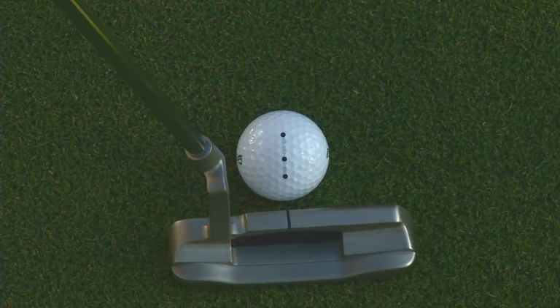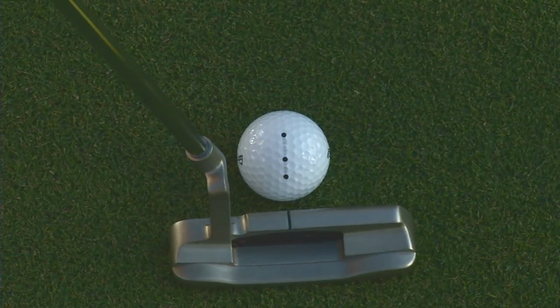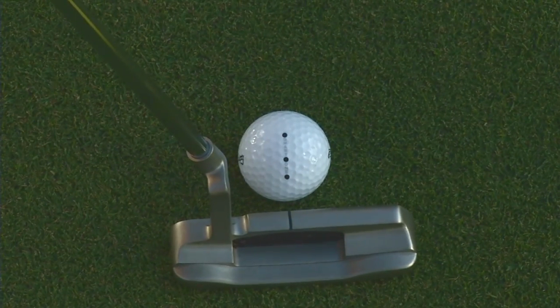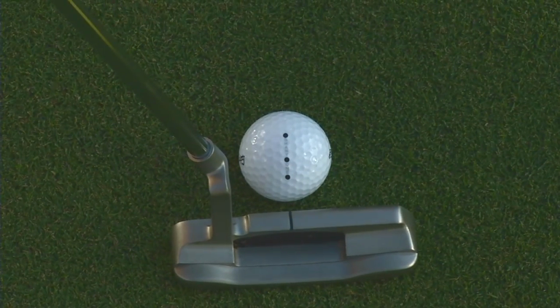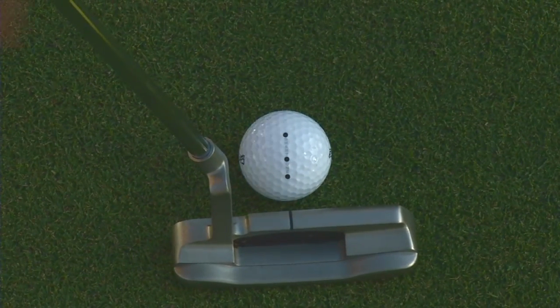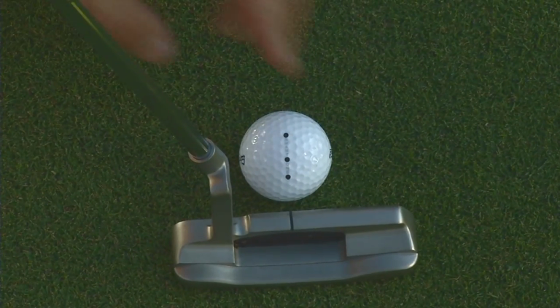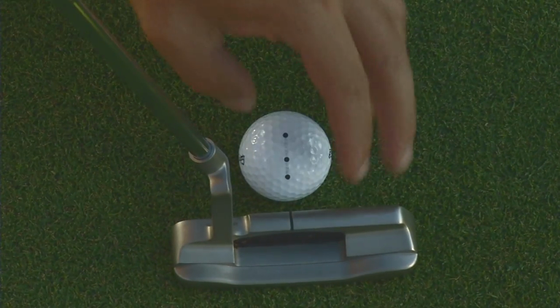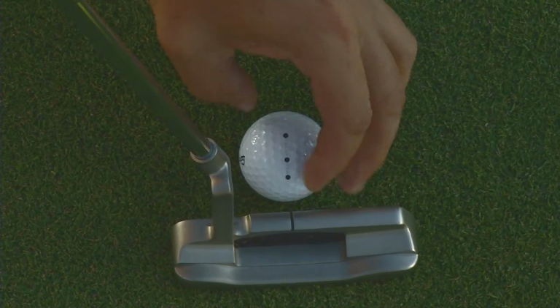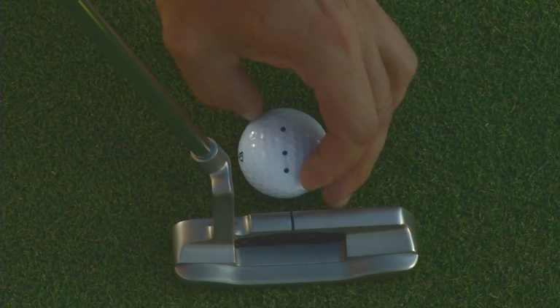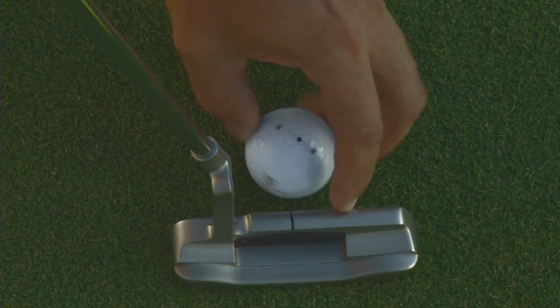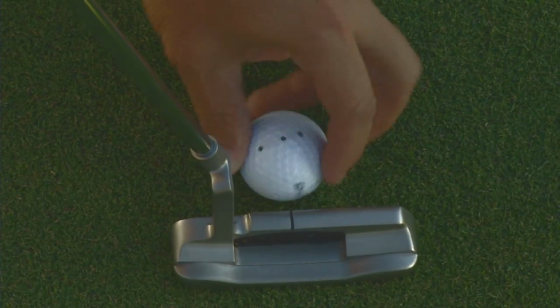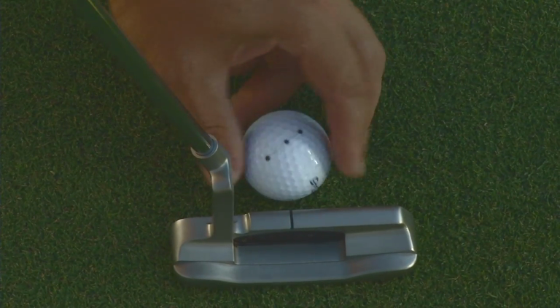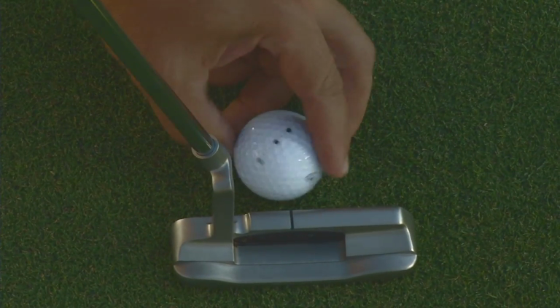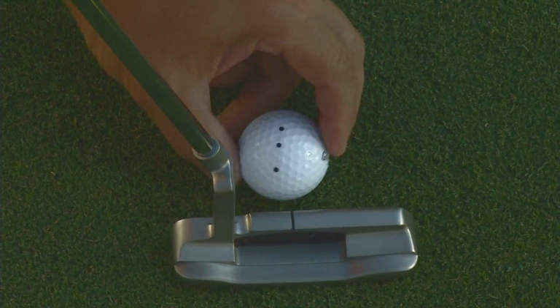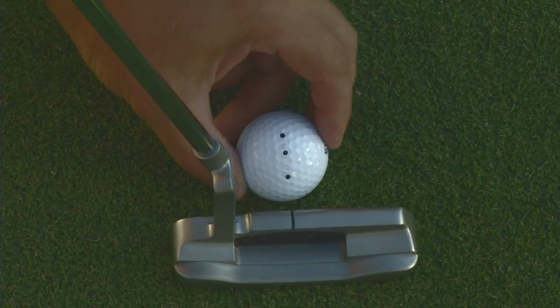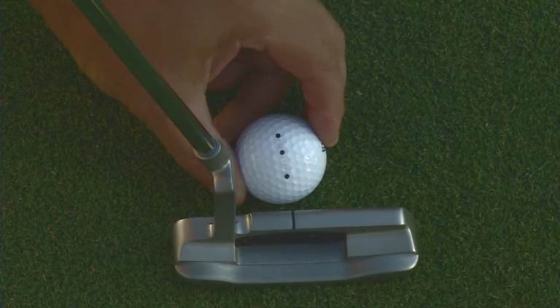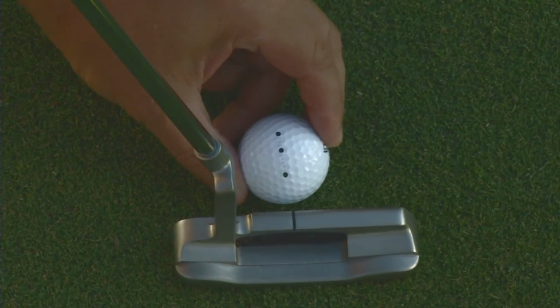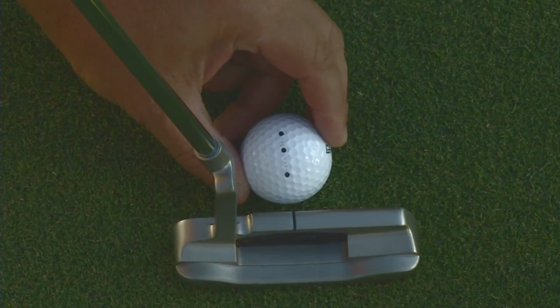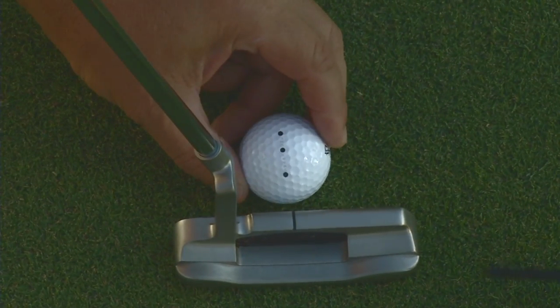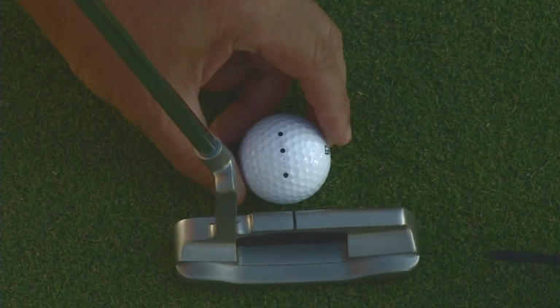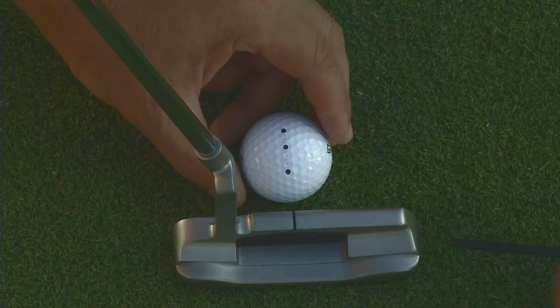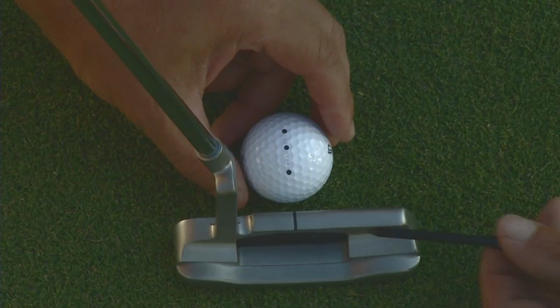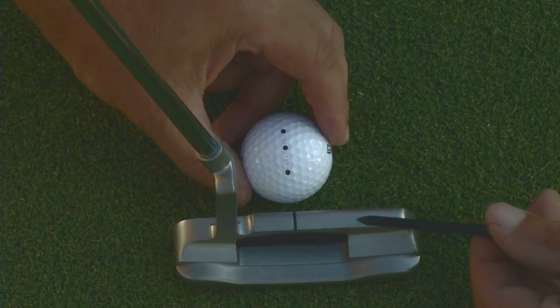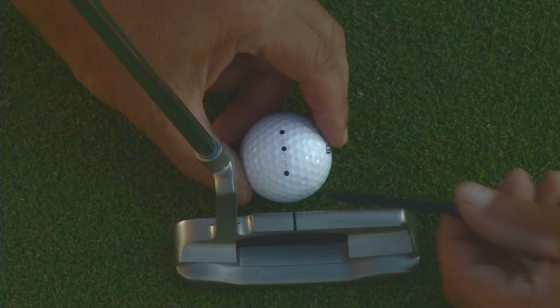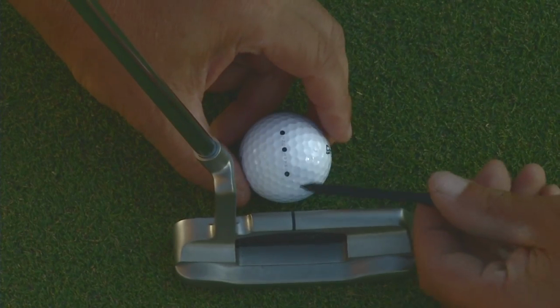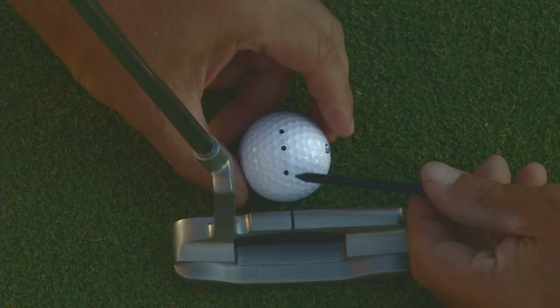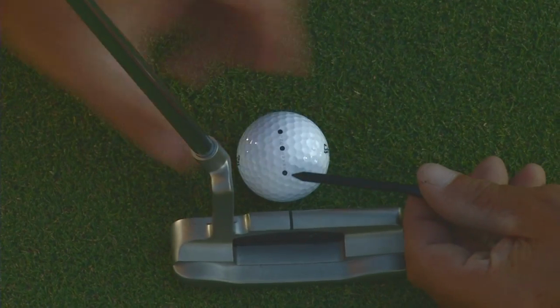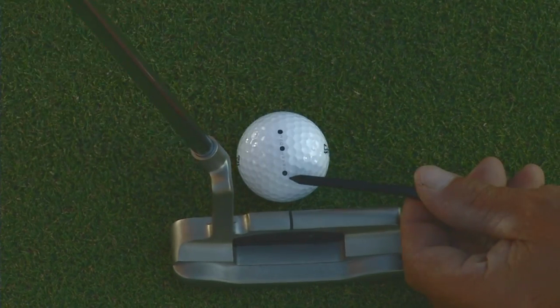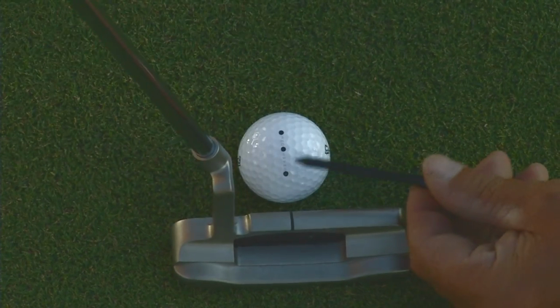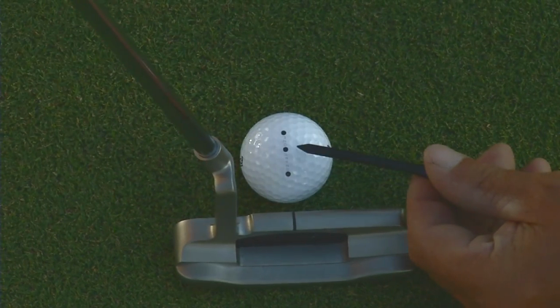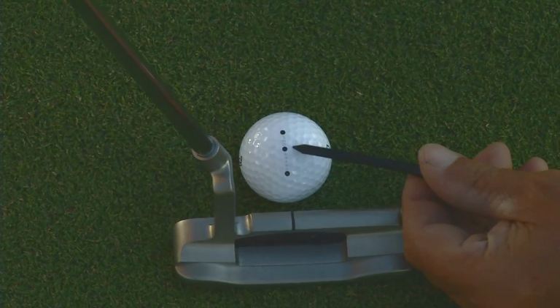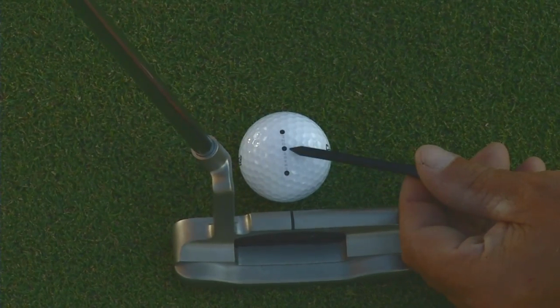For a longer putt, spin the ball around. Longer space, longer swing.